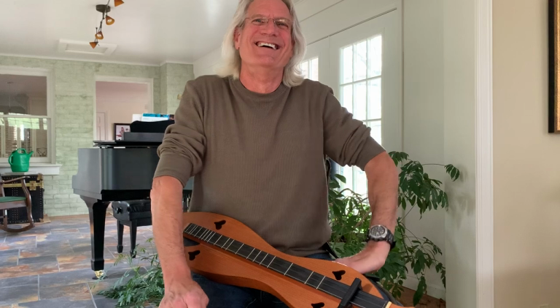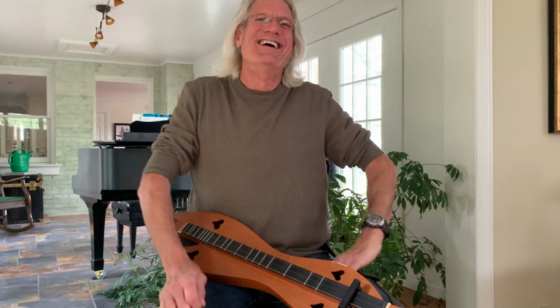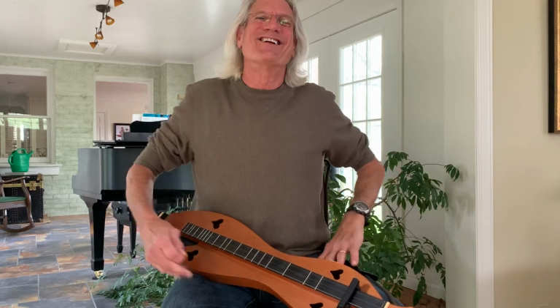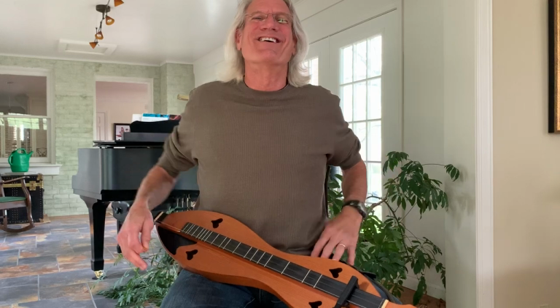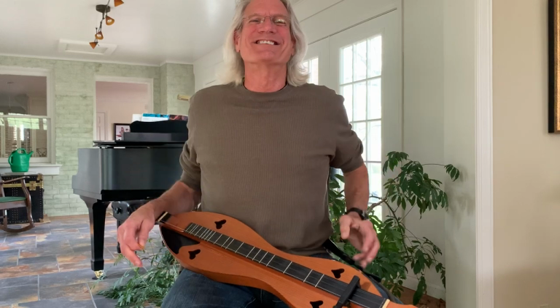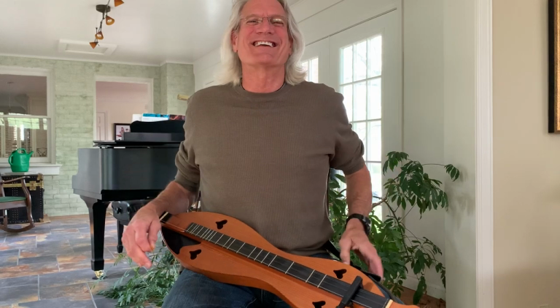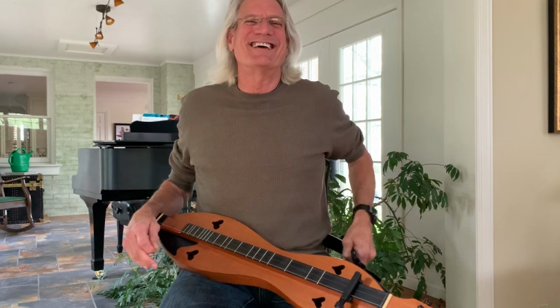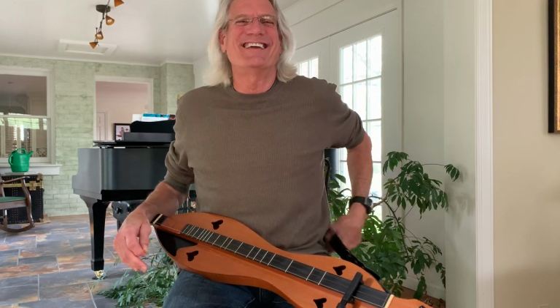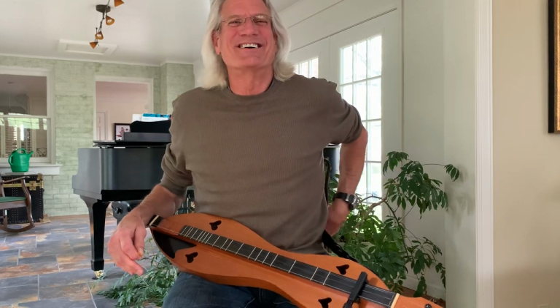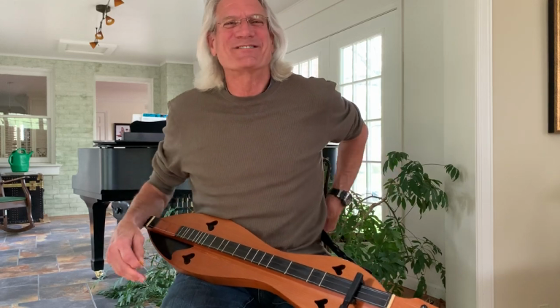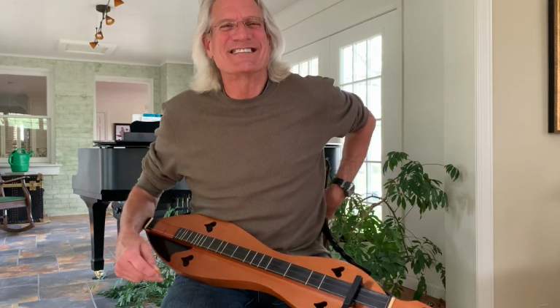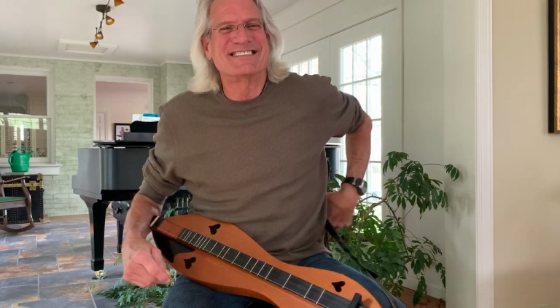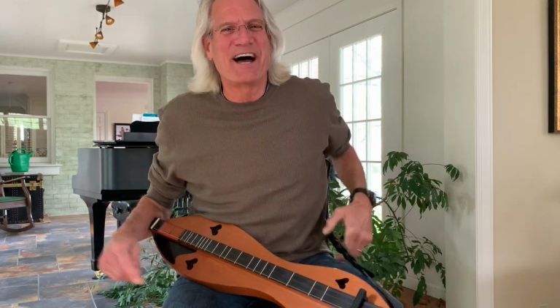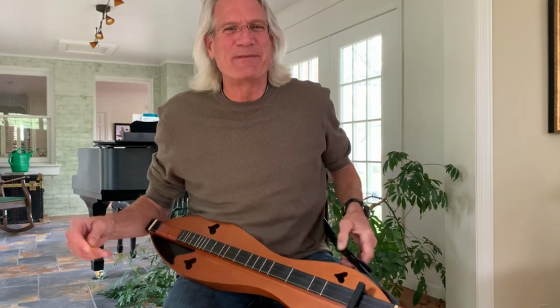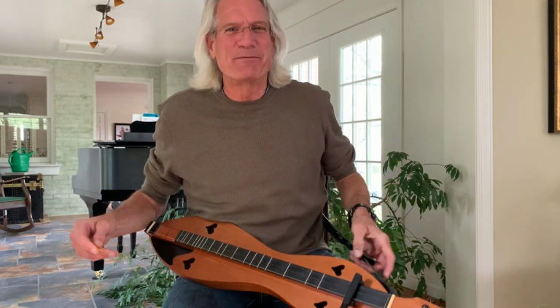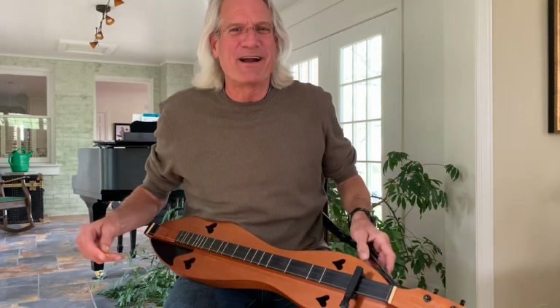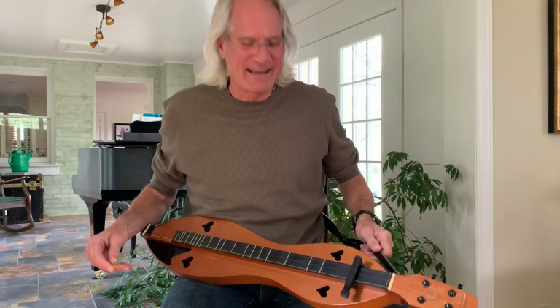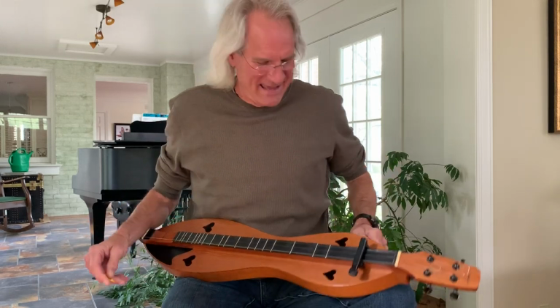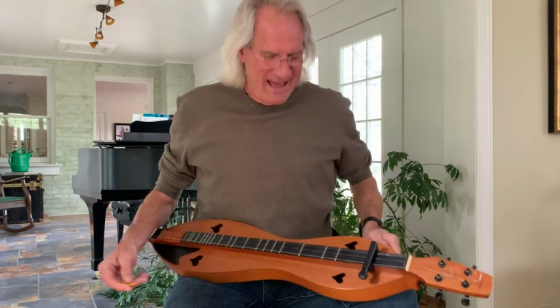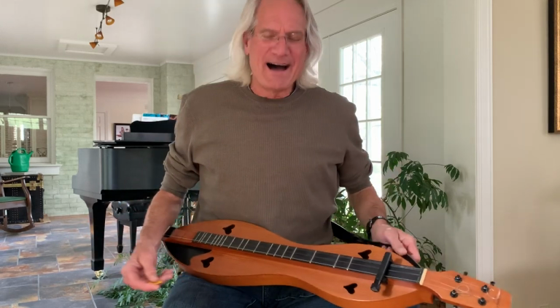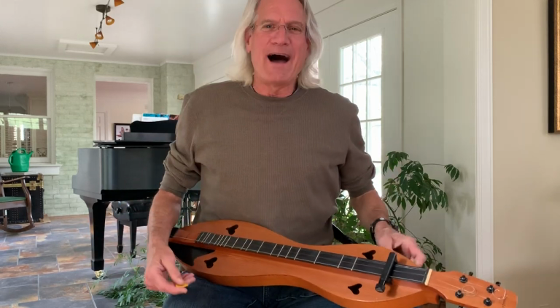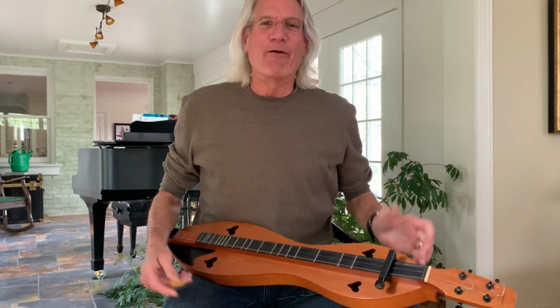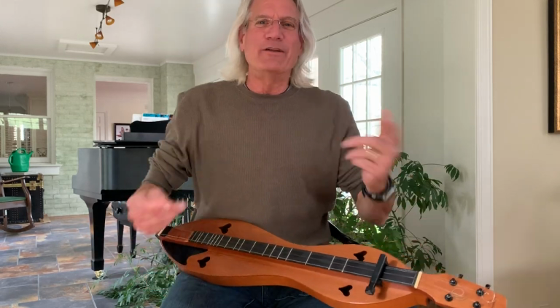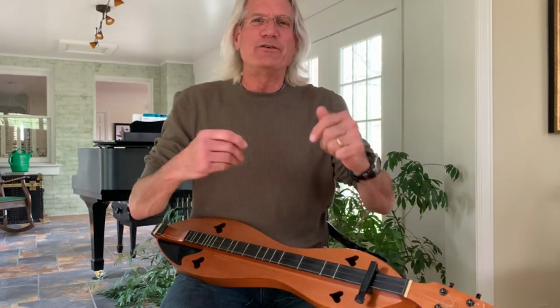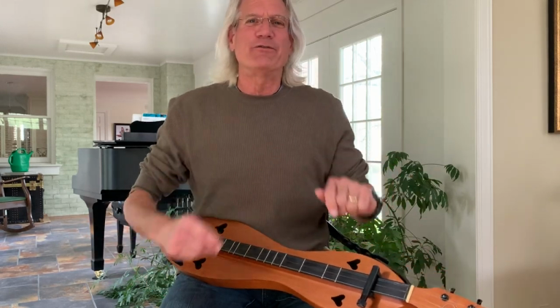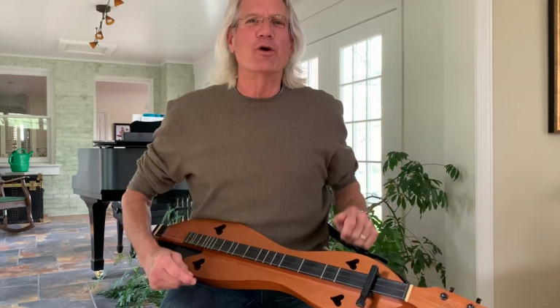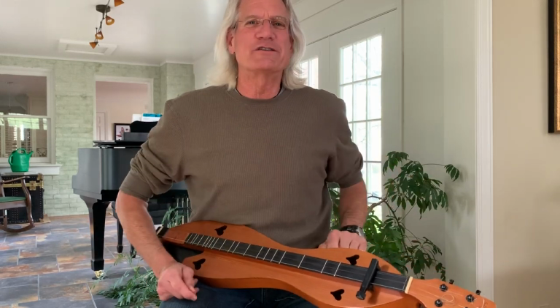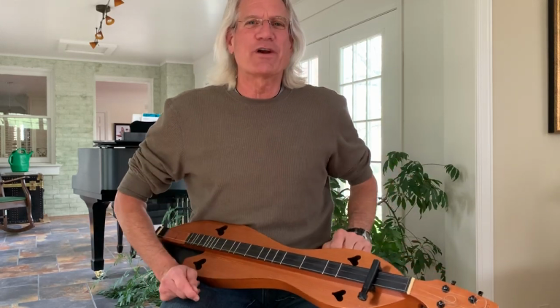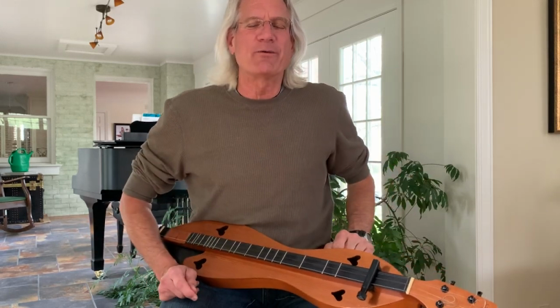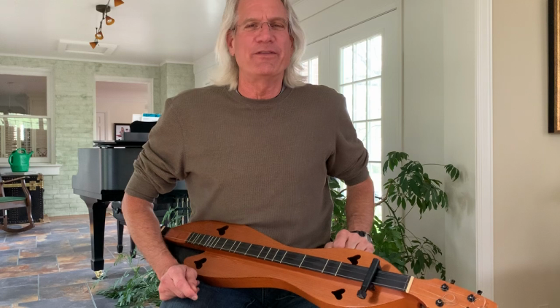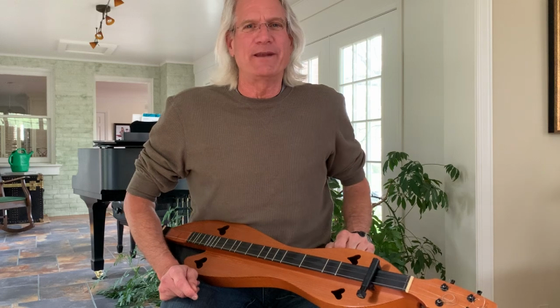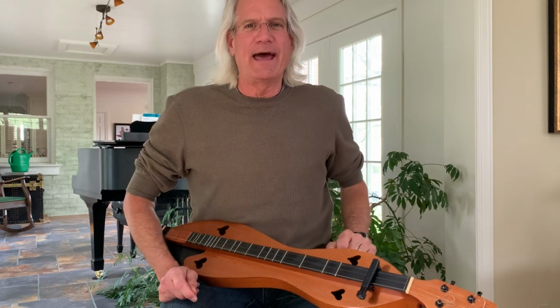Hello, Hills of Kentucky Dulcimers. This is Tom Pepperbrock. I want to do Ruben's Train with you today.